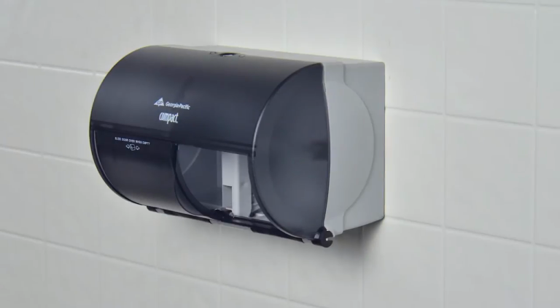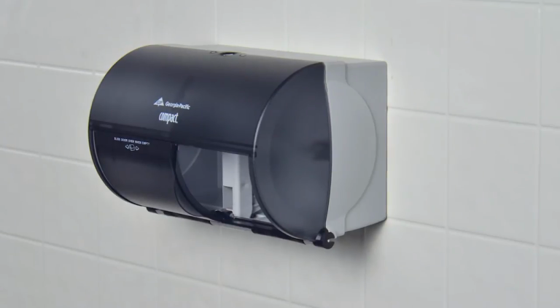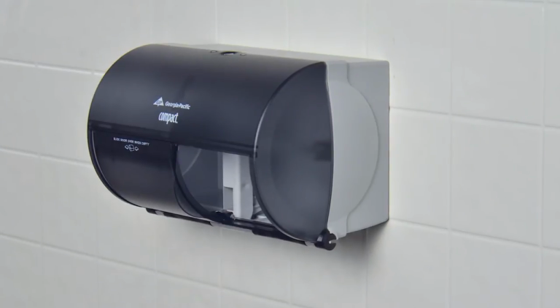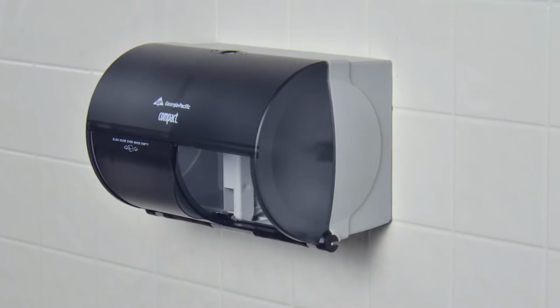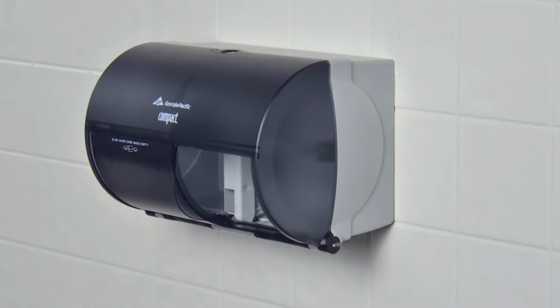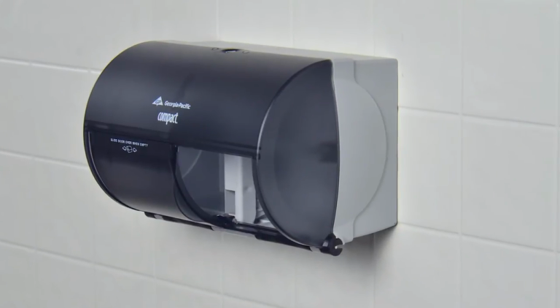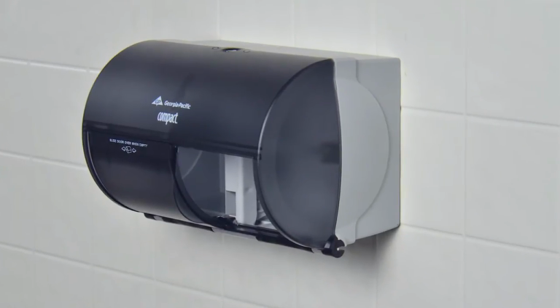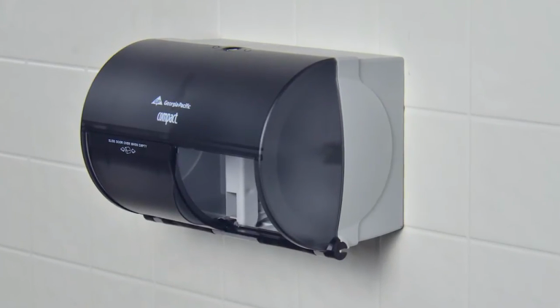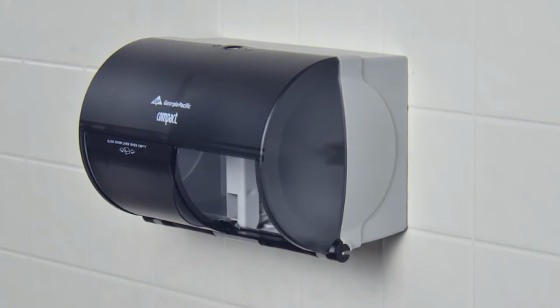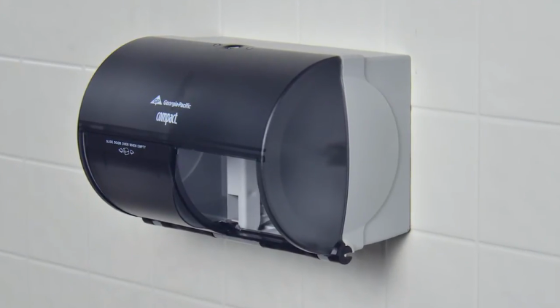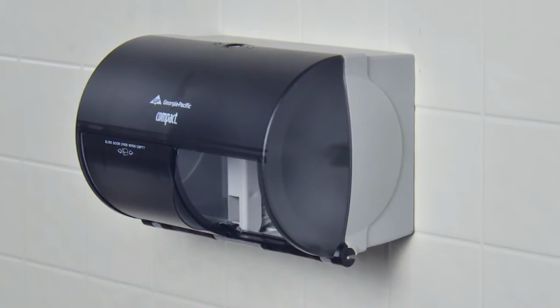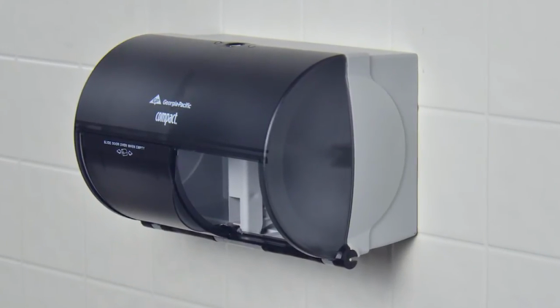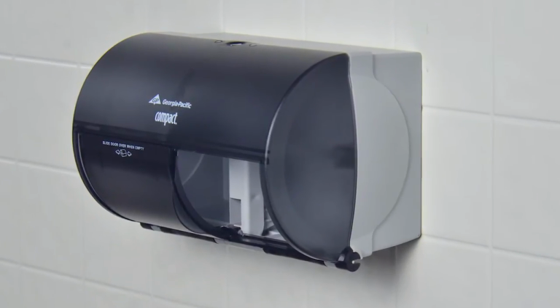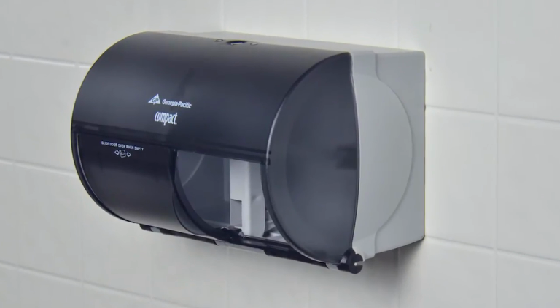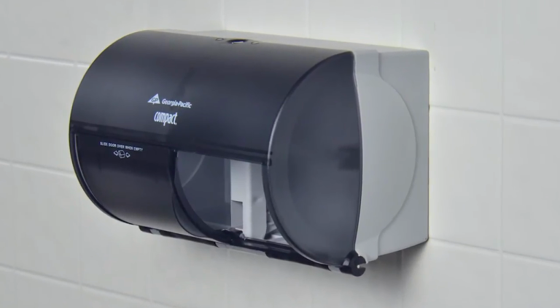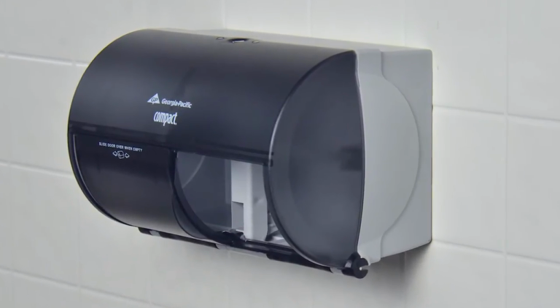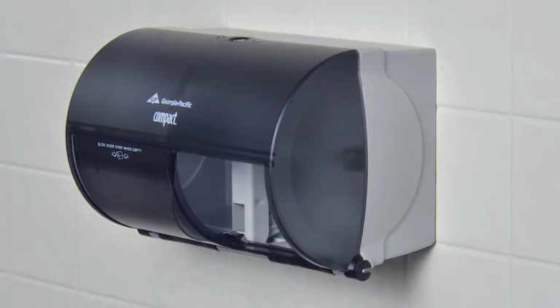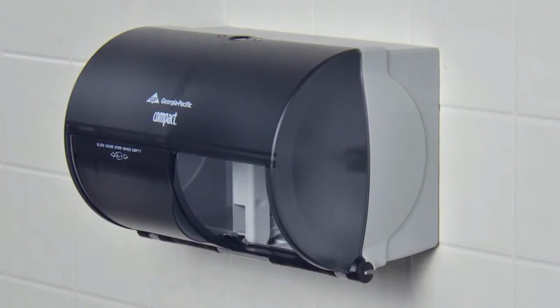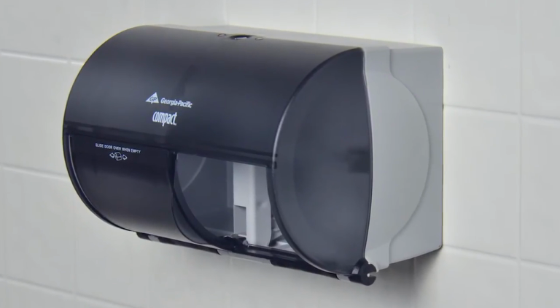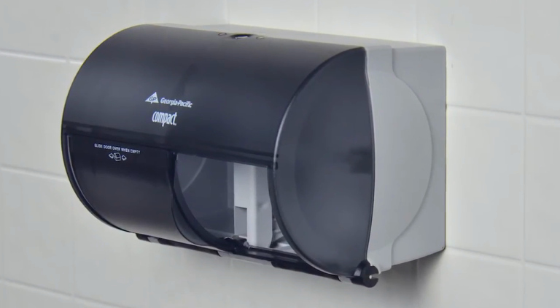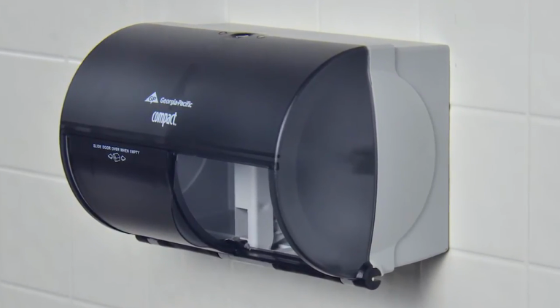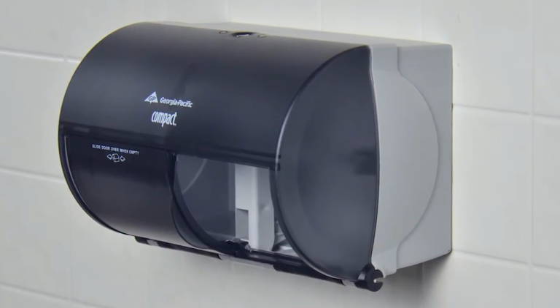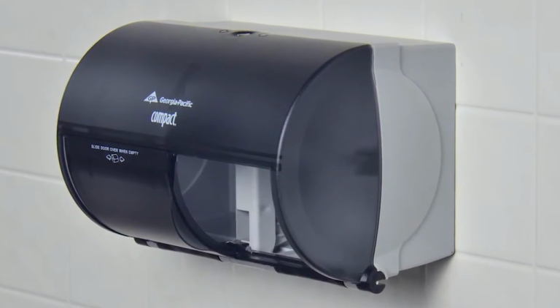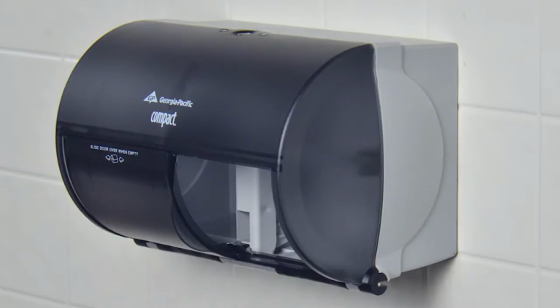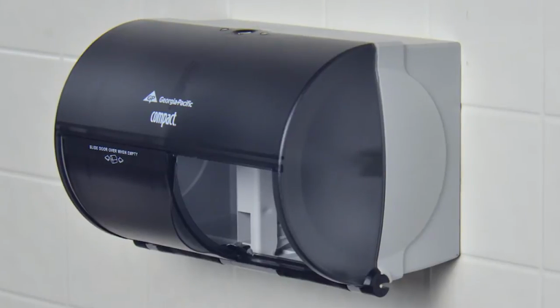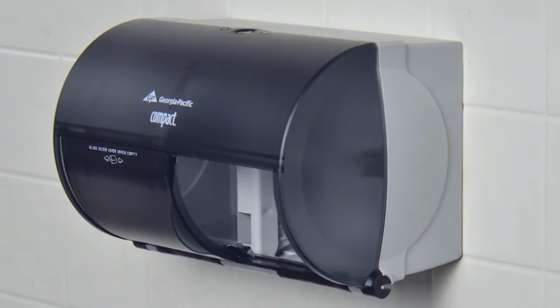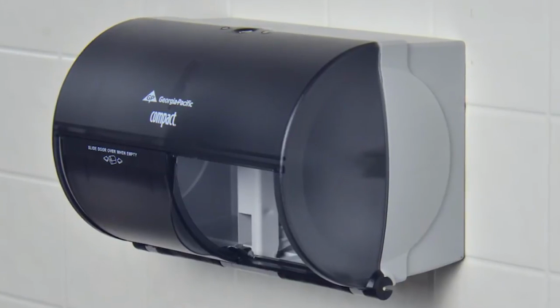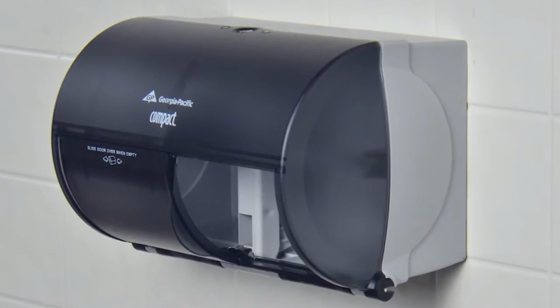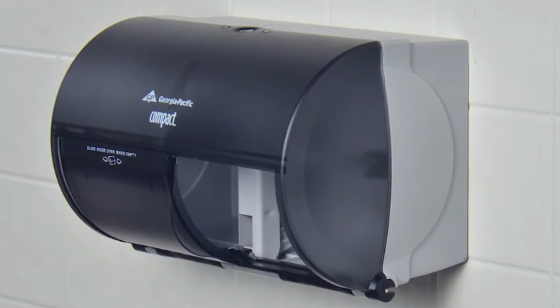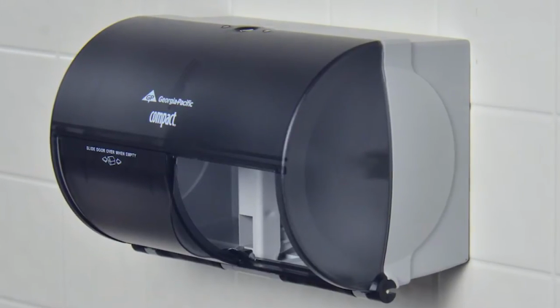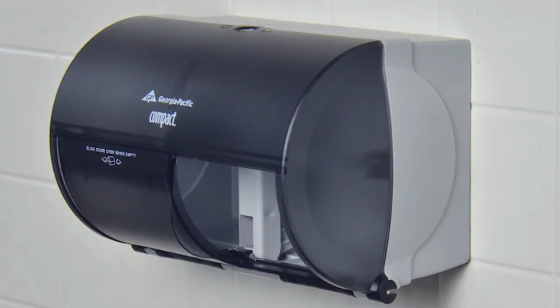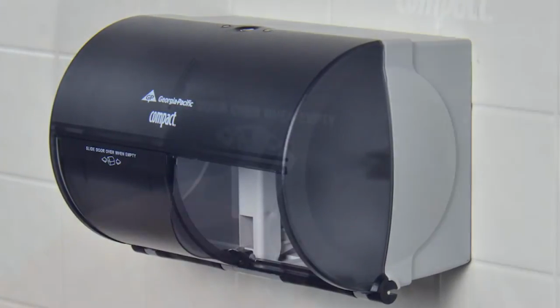To properly load the compact side-by-side bath tissue dispenser, just follow these easy instructions.